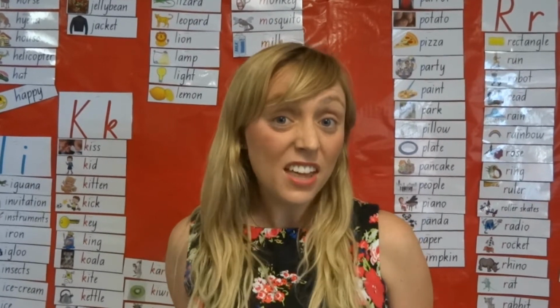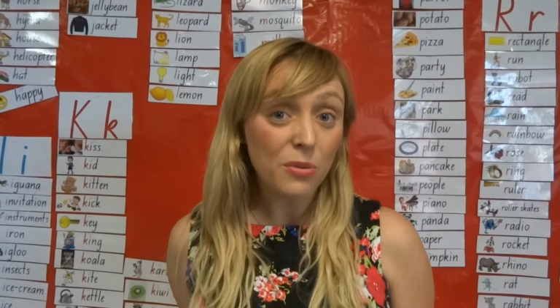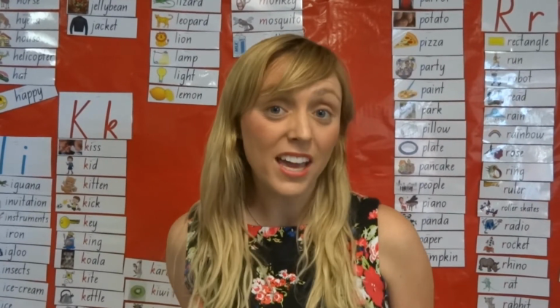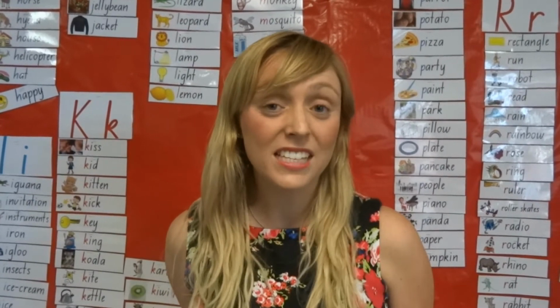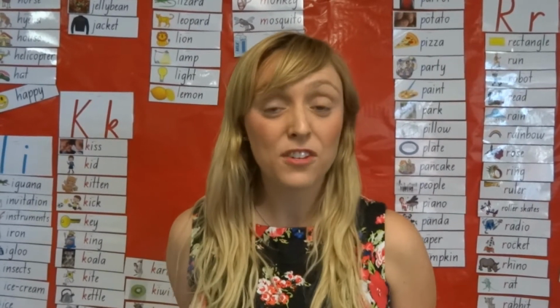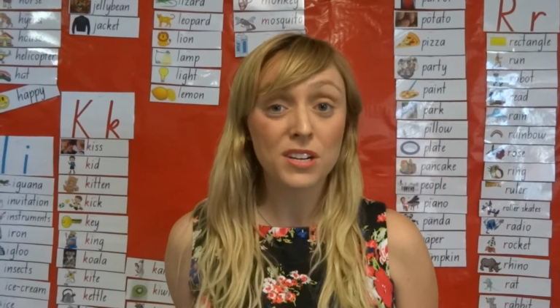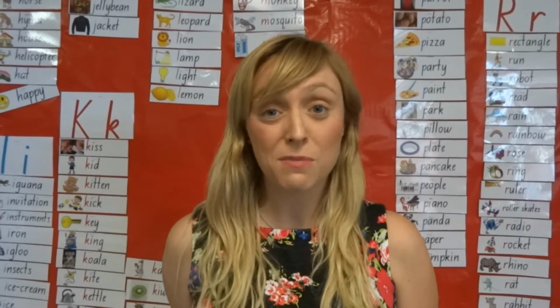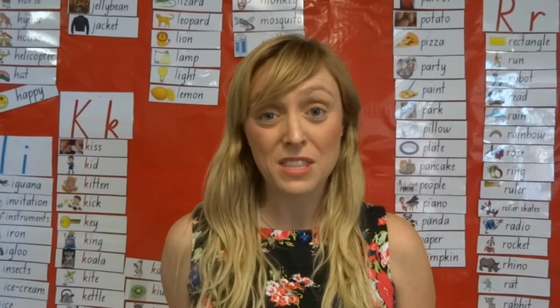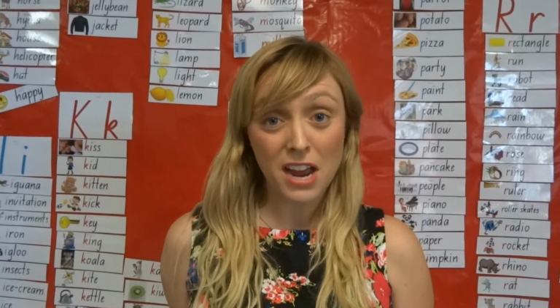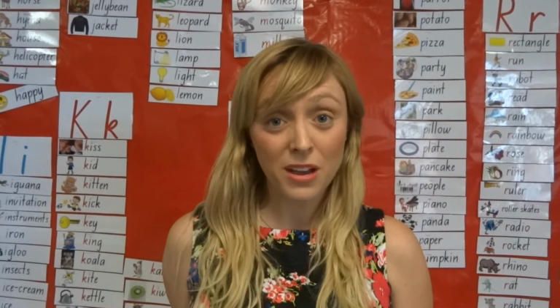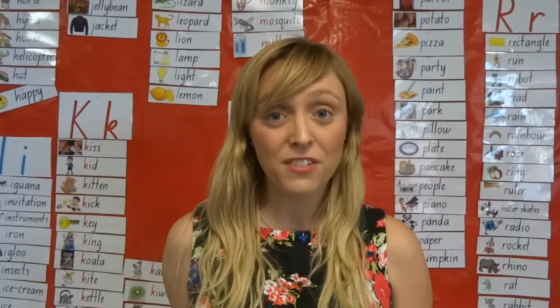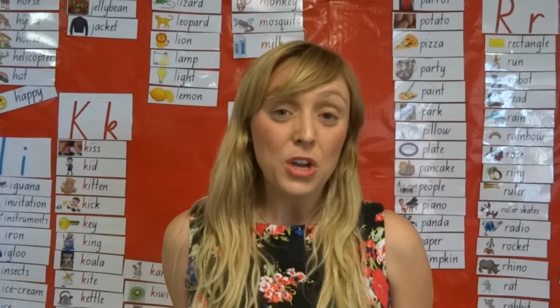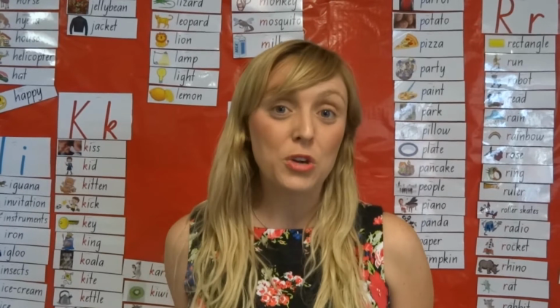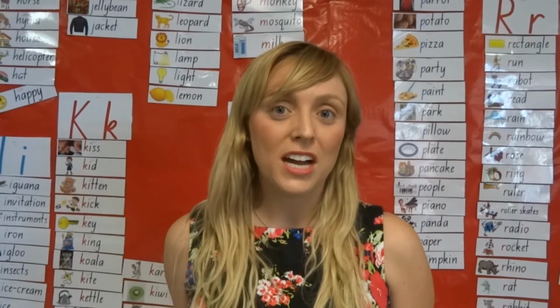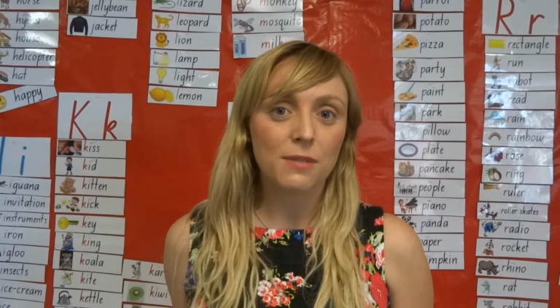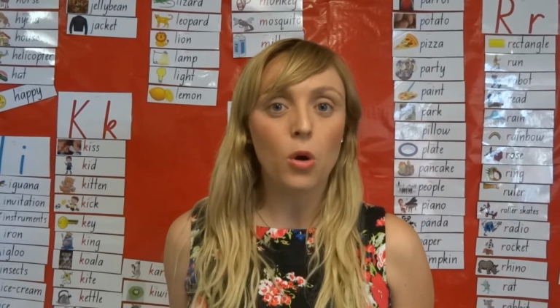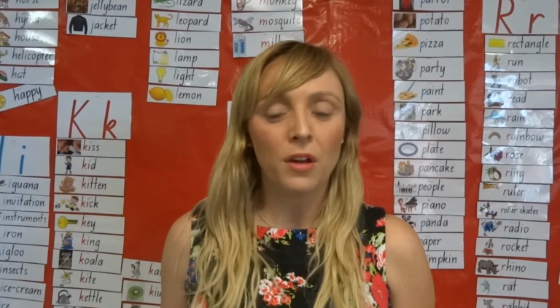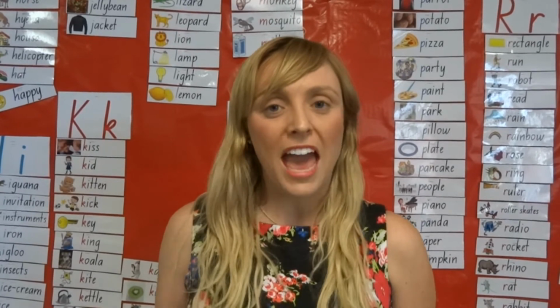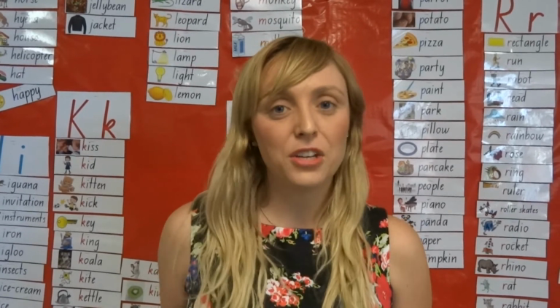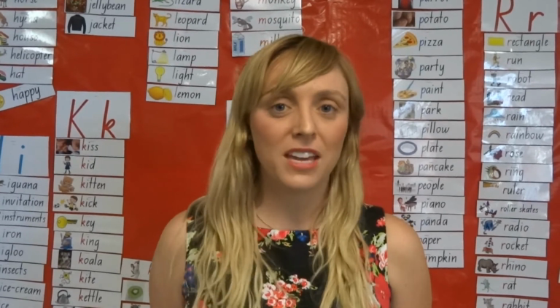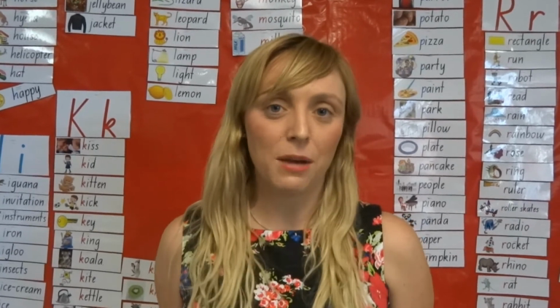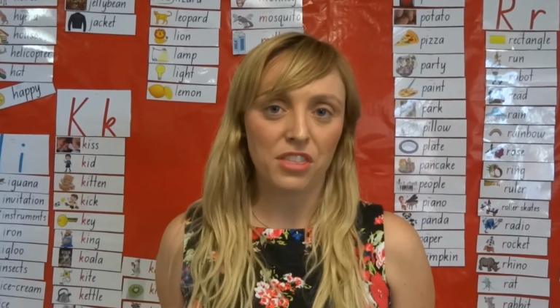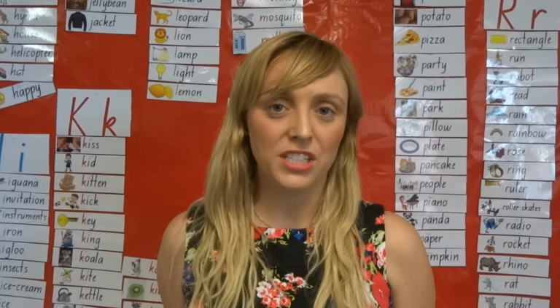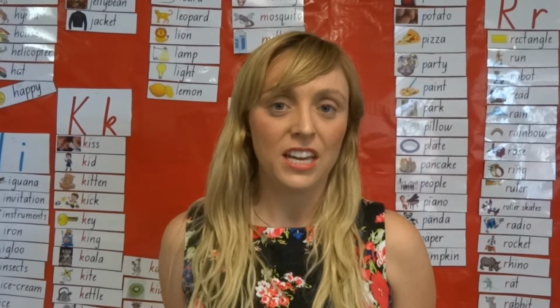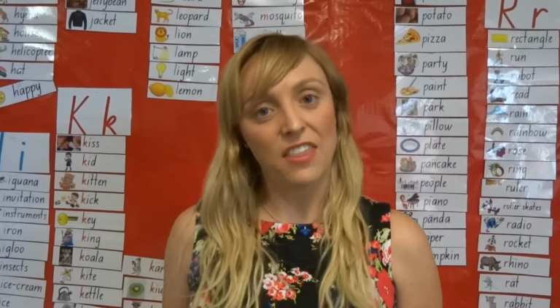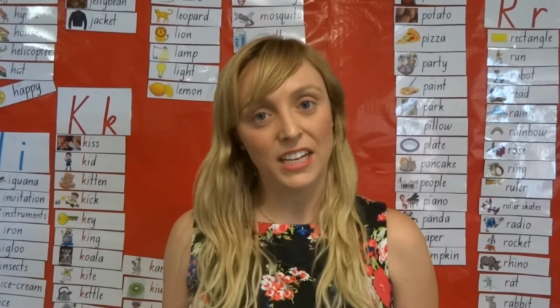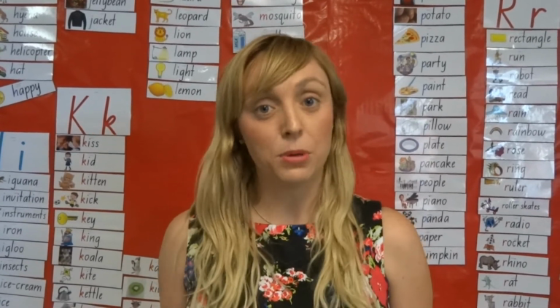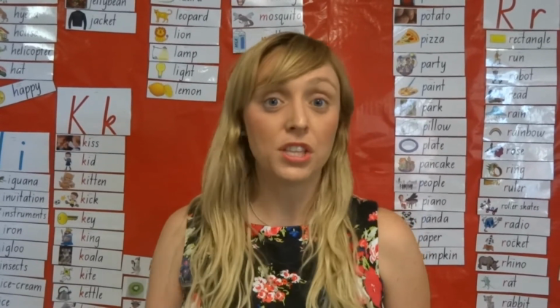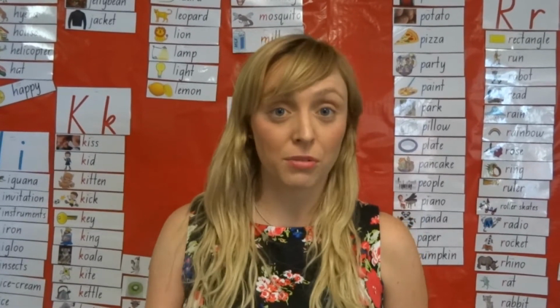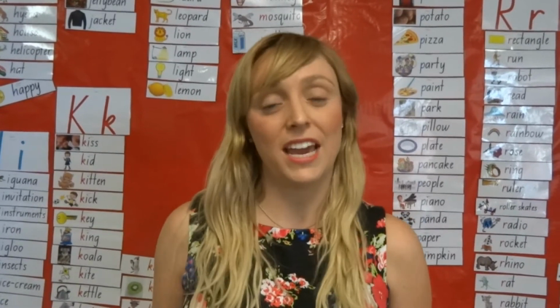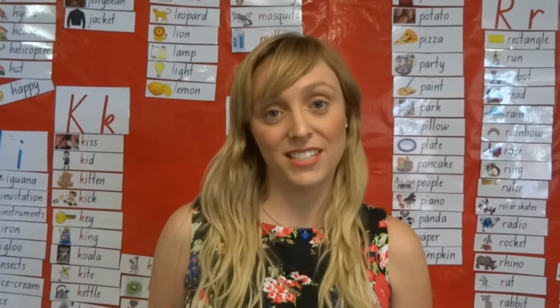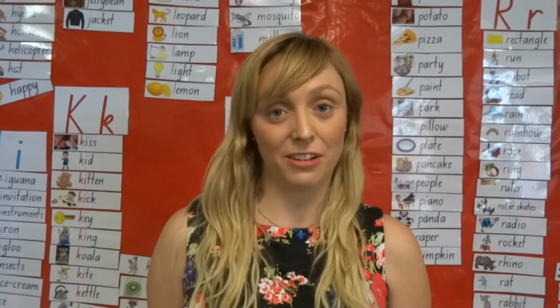Another way is if you're putting something in the microwave, you could ask them how do you make the number 30? And they need to push the 3 and the 0.